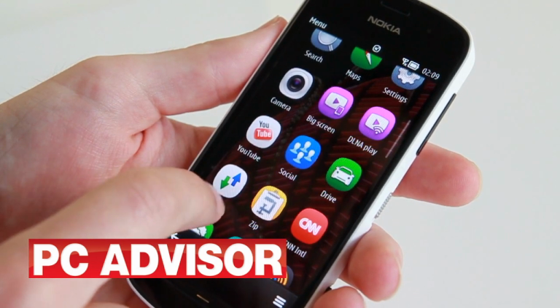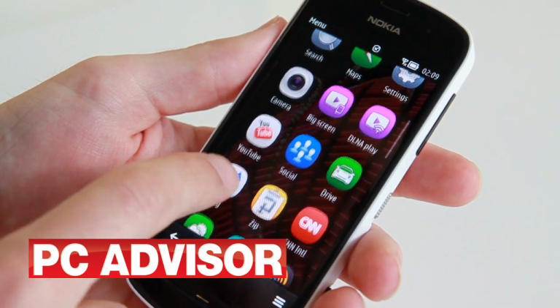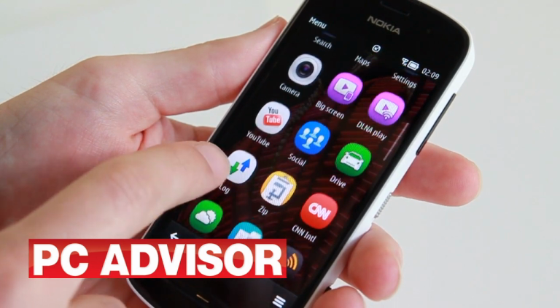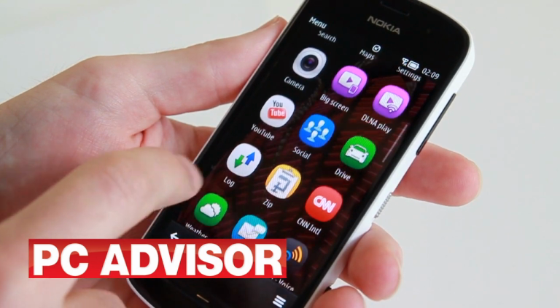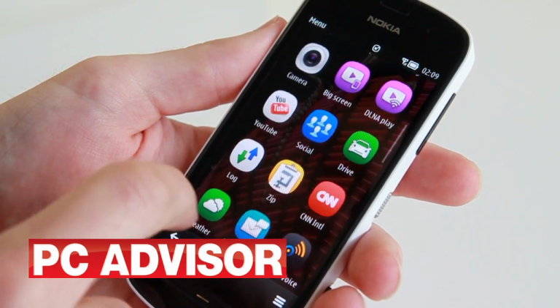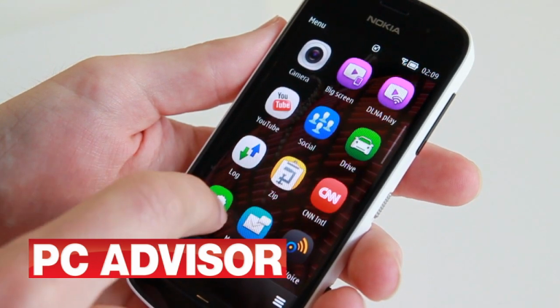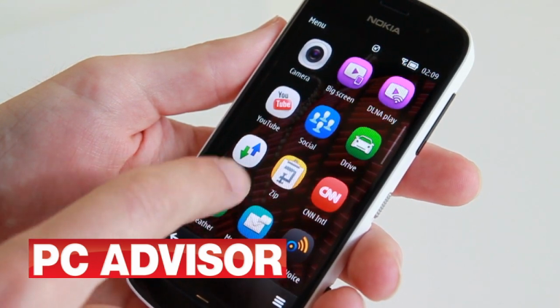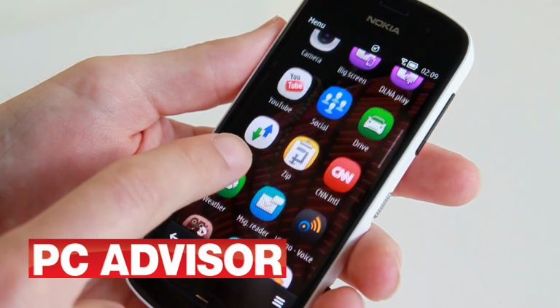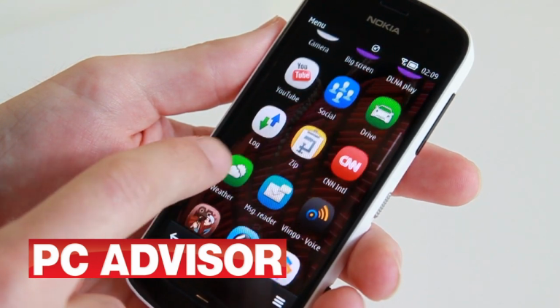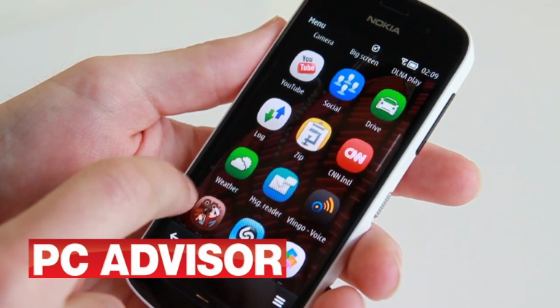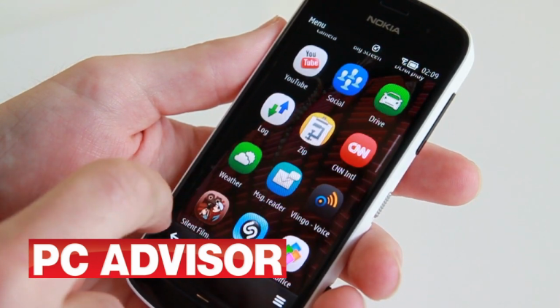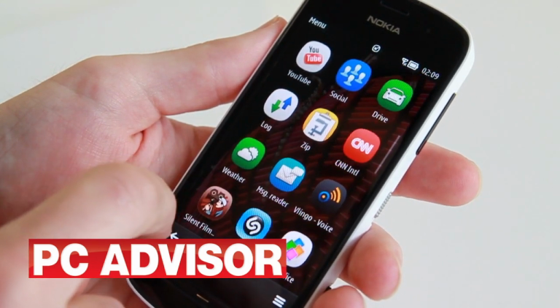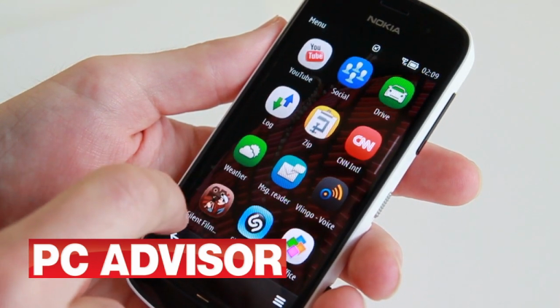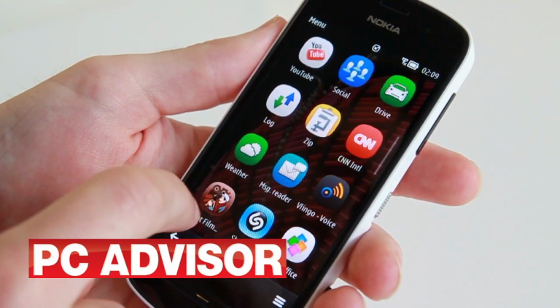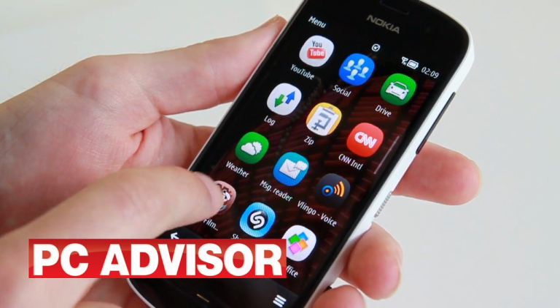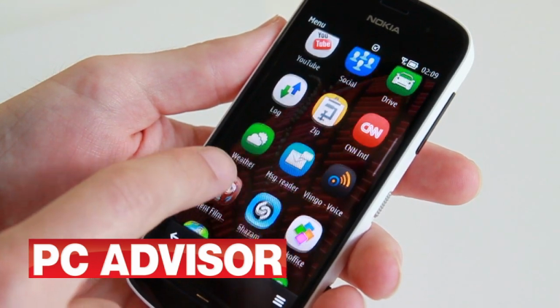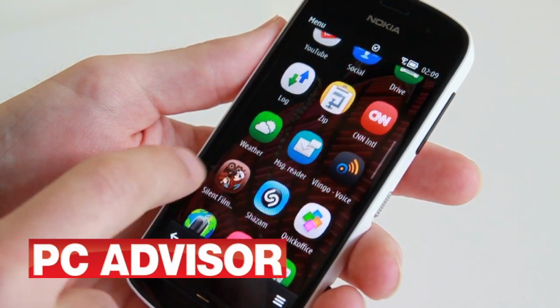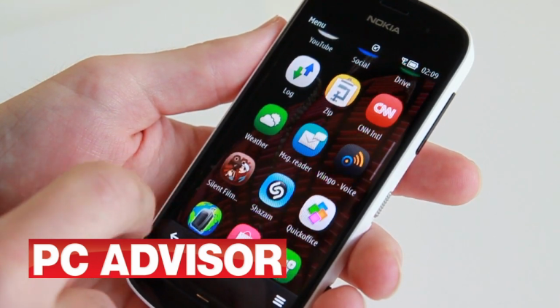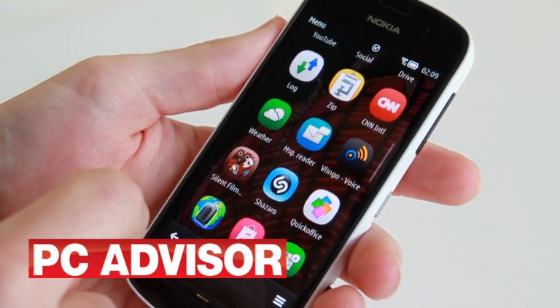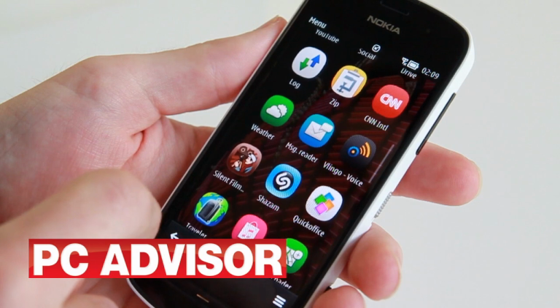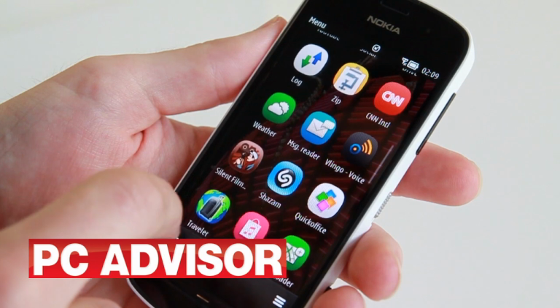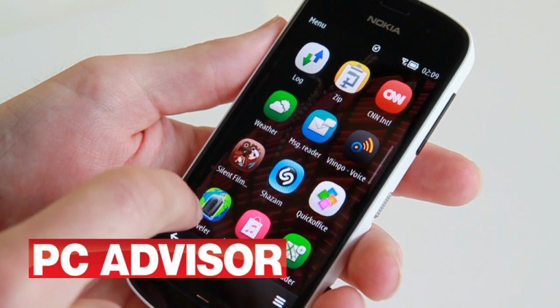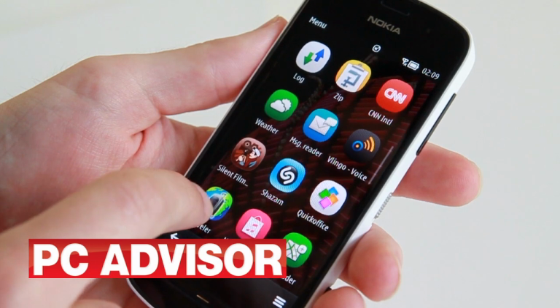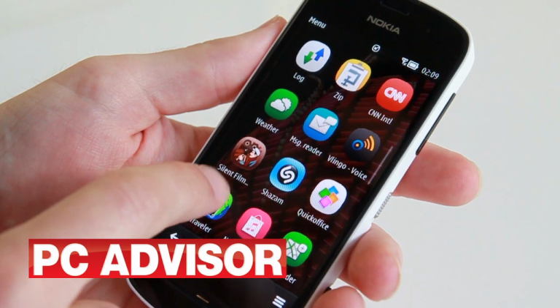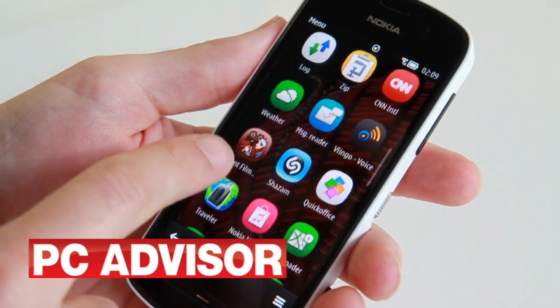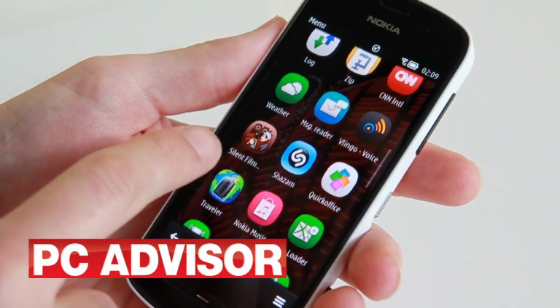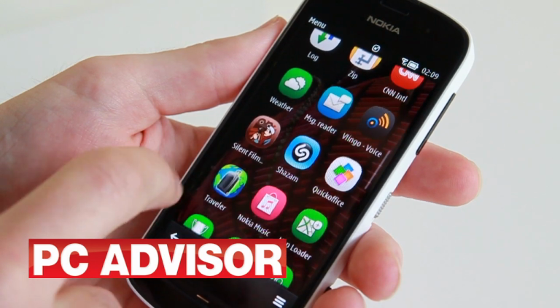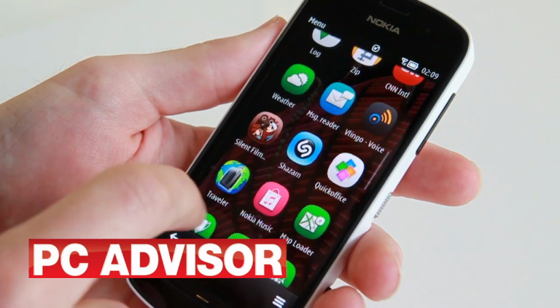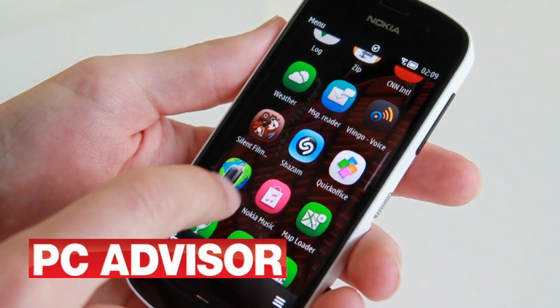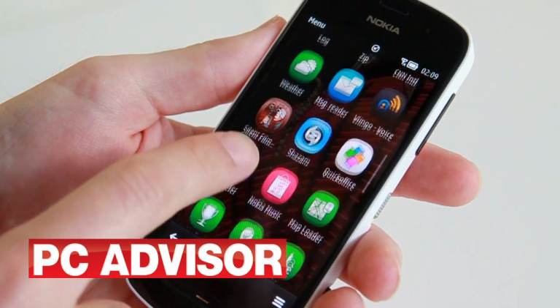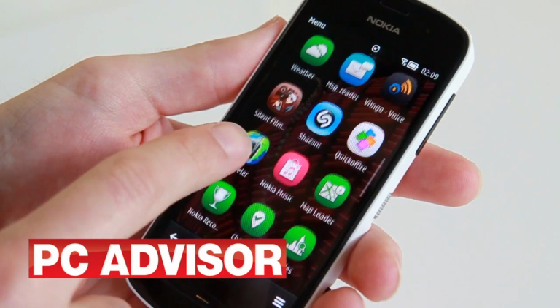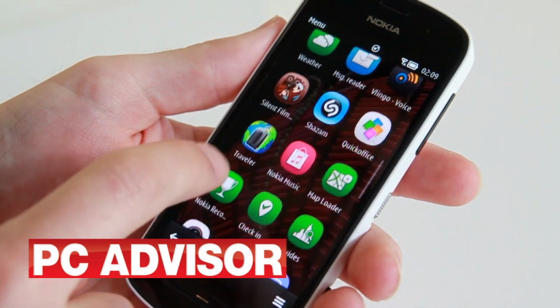The Symbian Bell operating system looked dated, but it is perfectly functional and responsive.